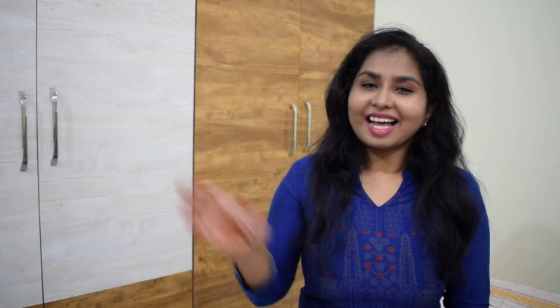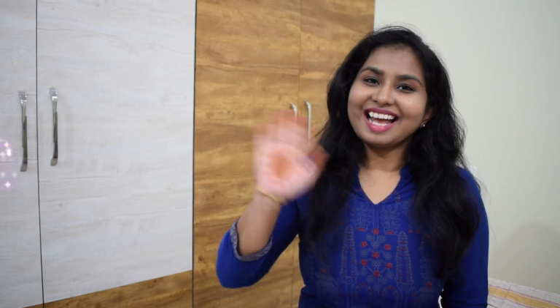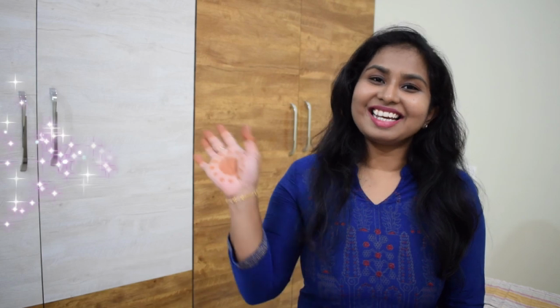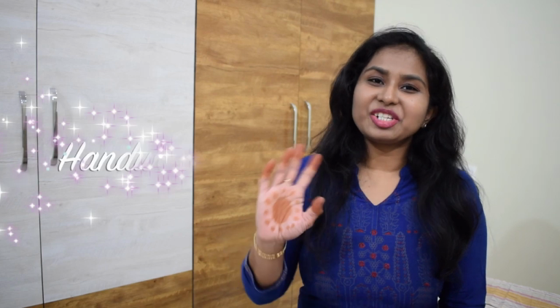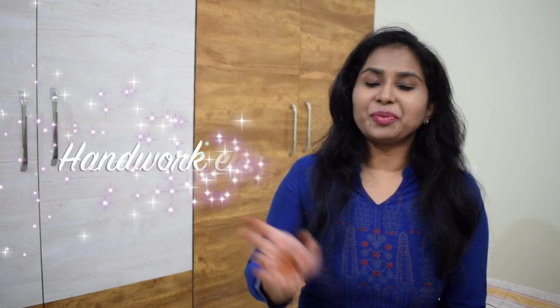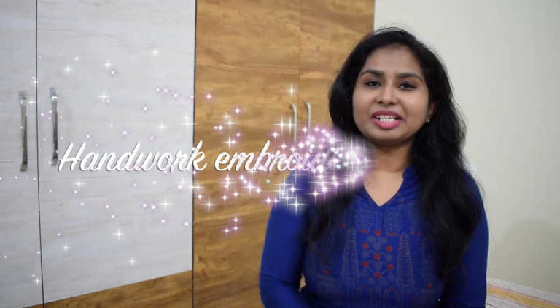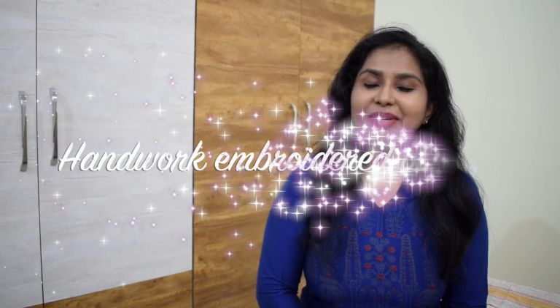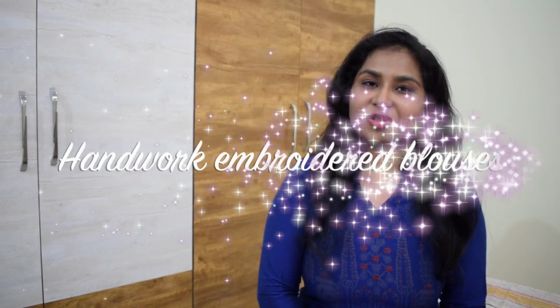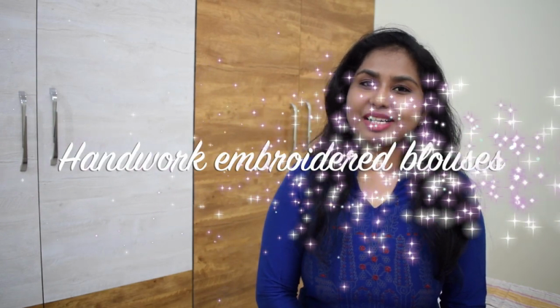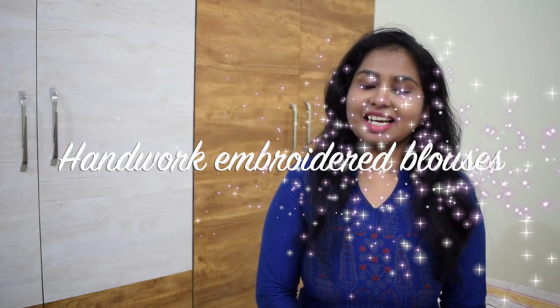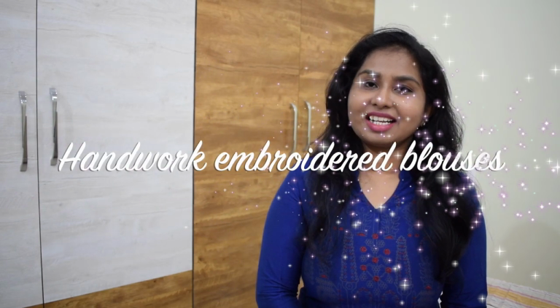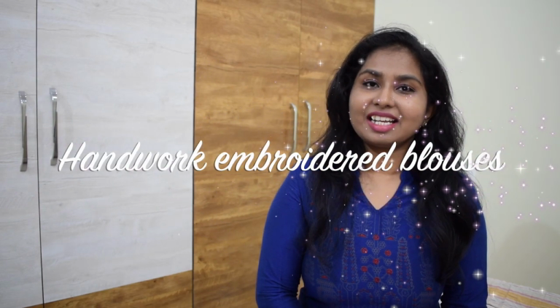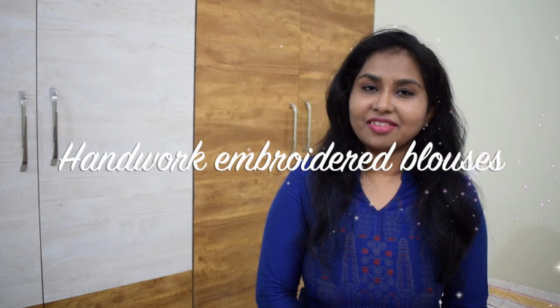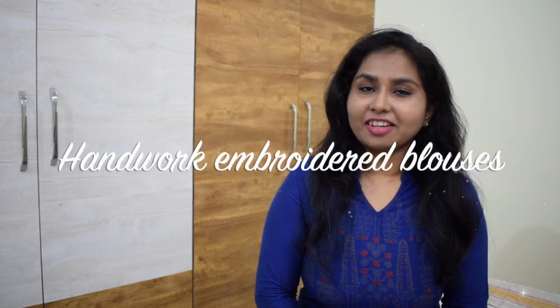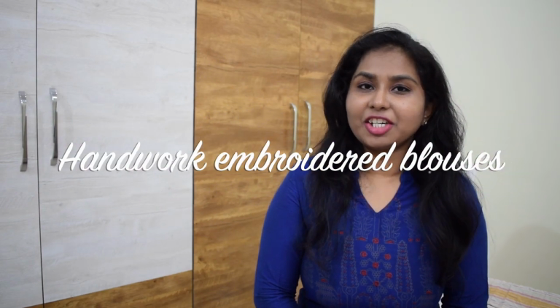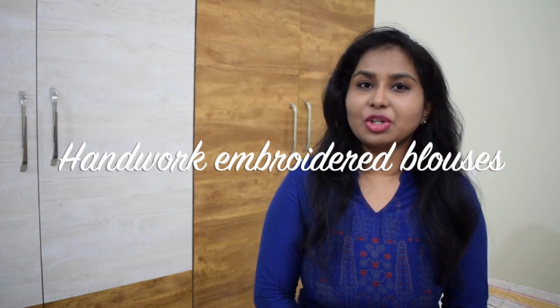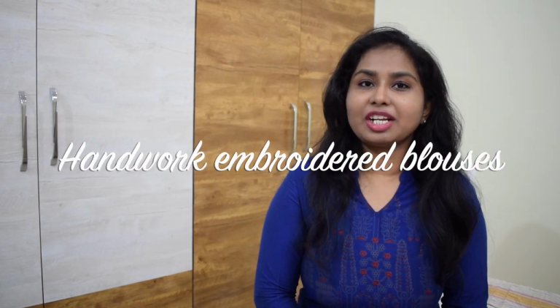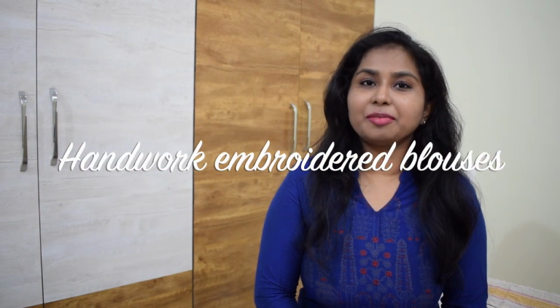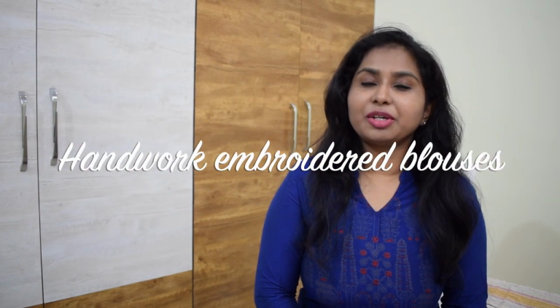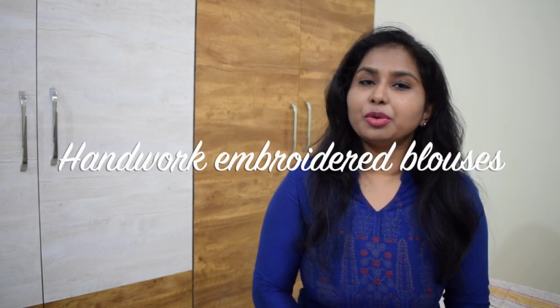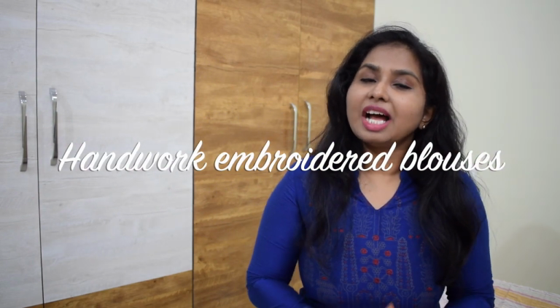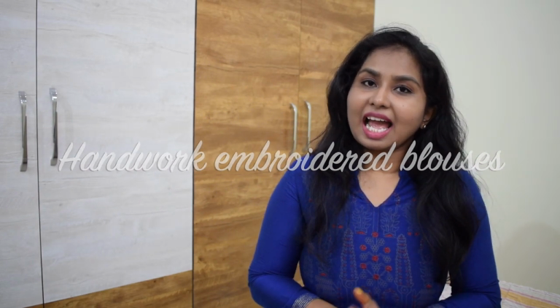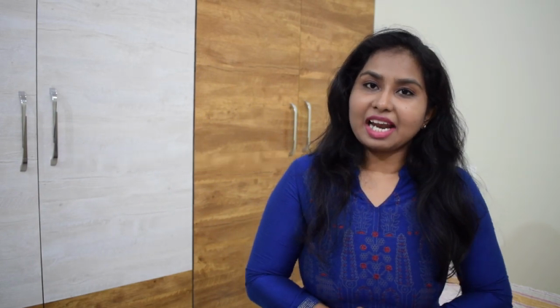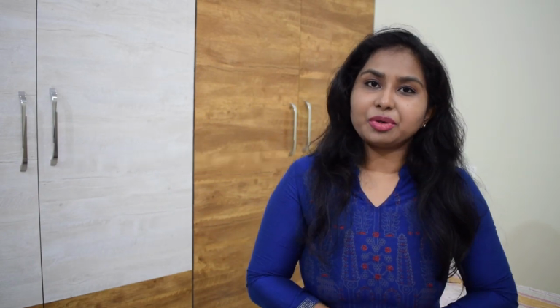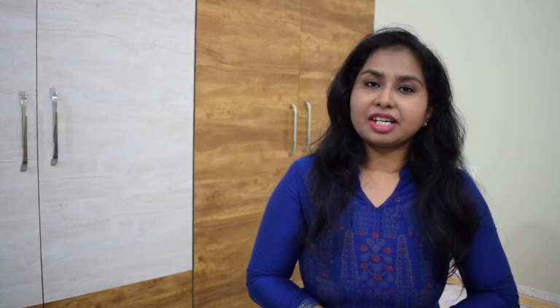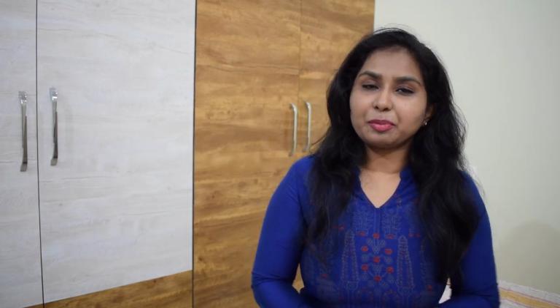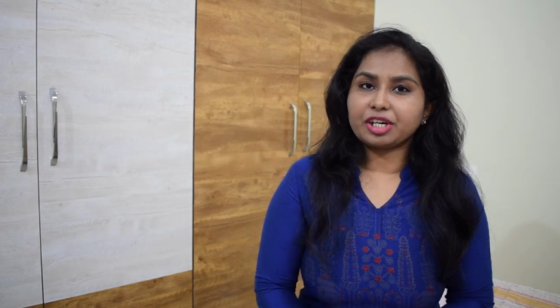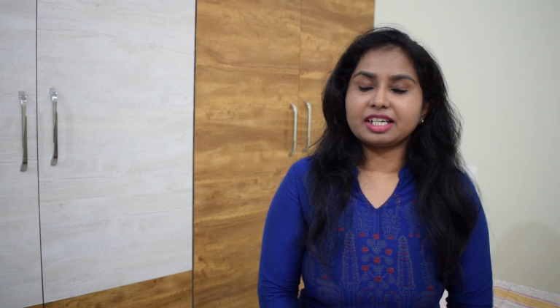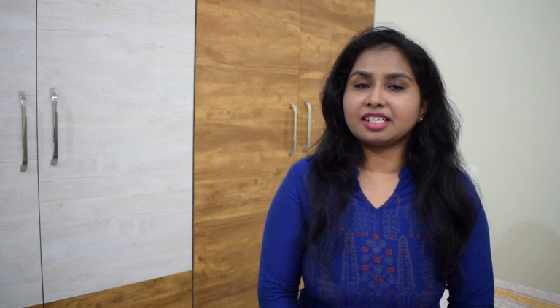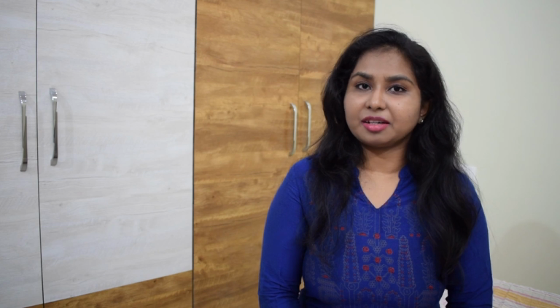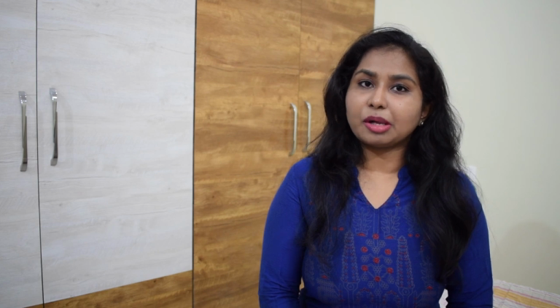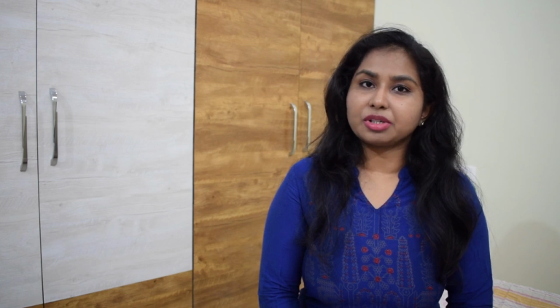Hi guys, welcome back to my channel. In this video, I am going to show you handwork embroidered blouses.